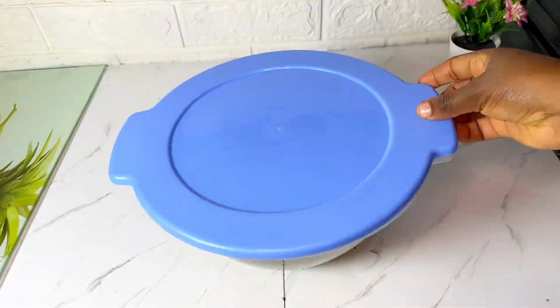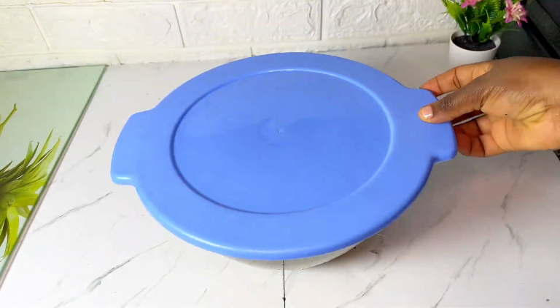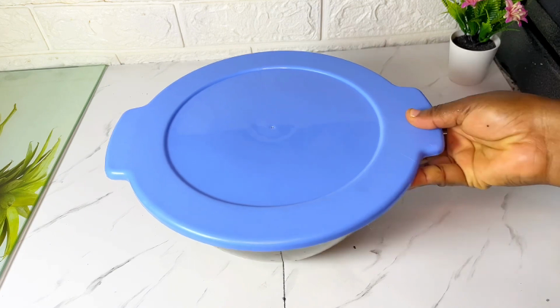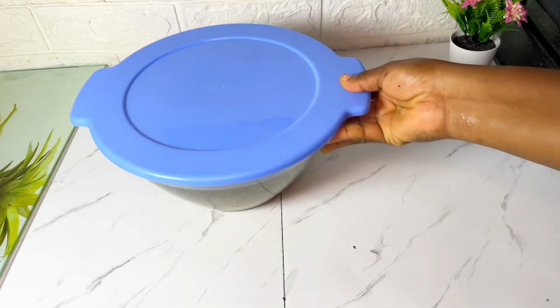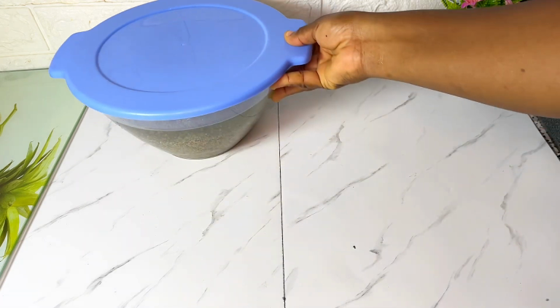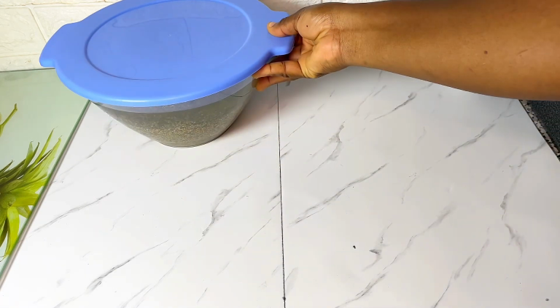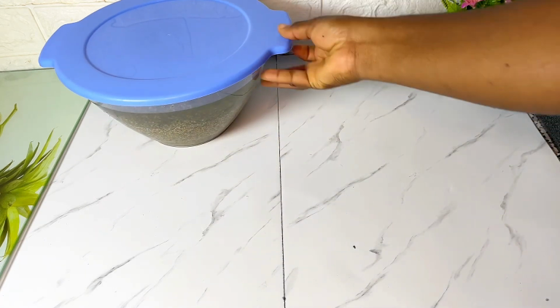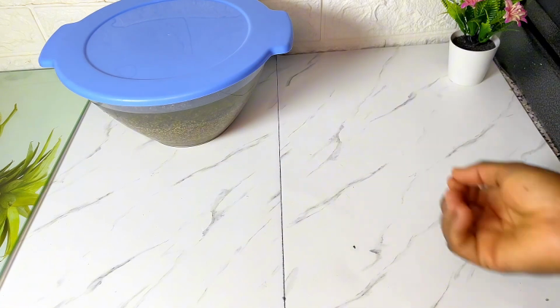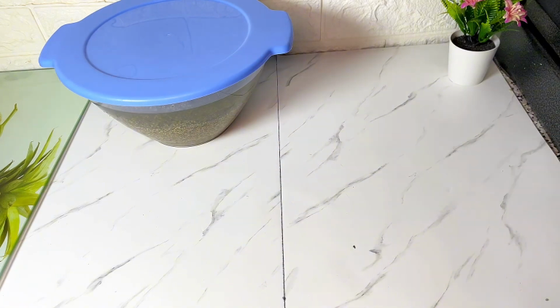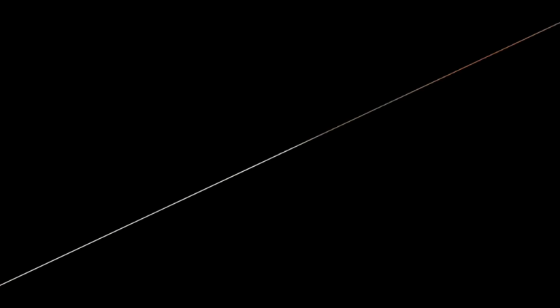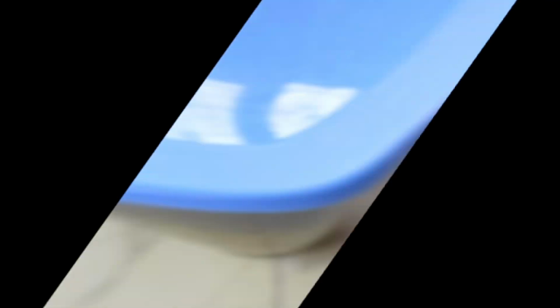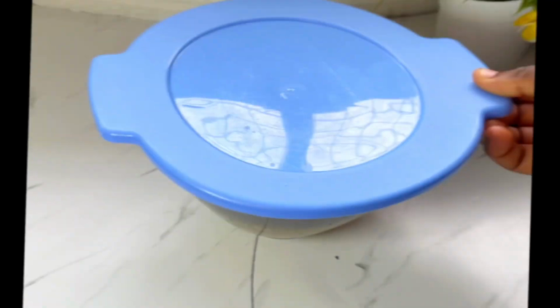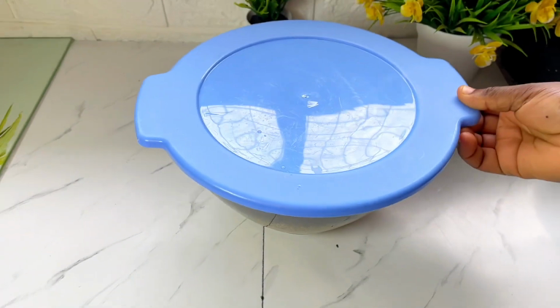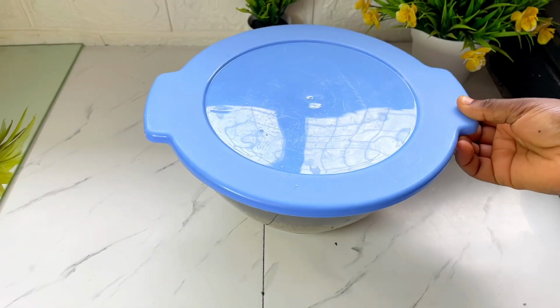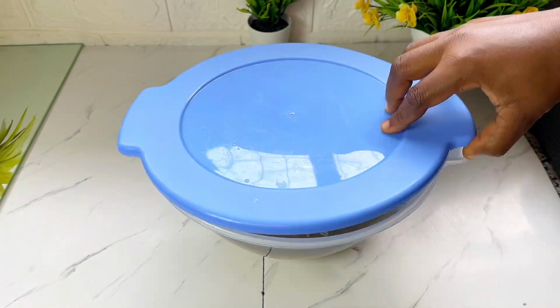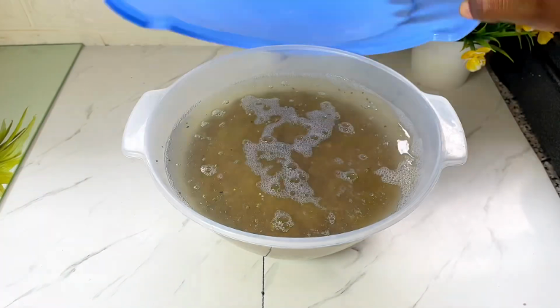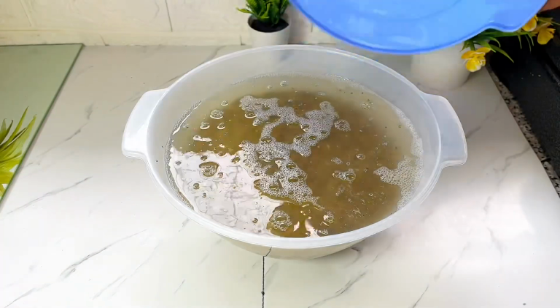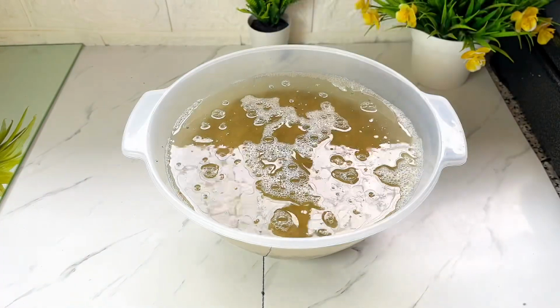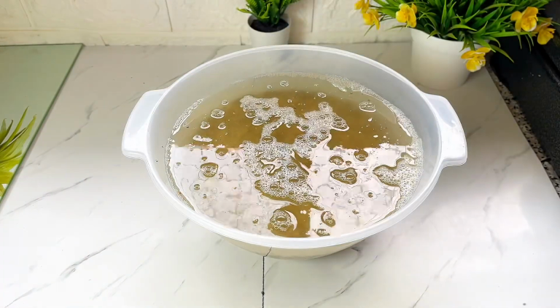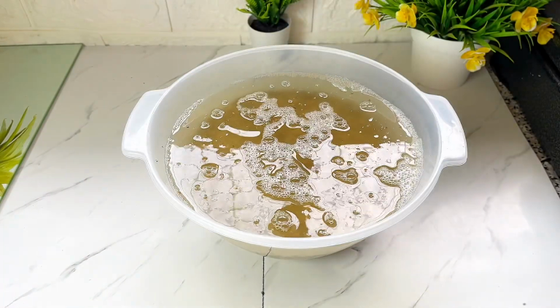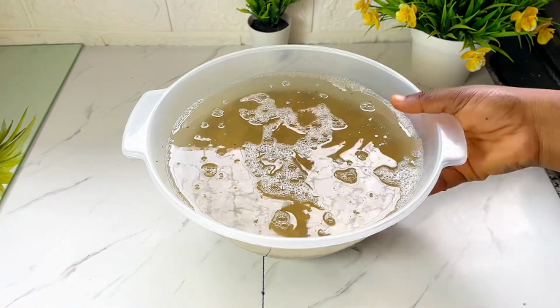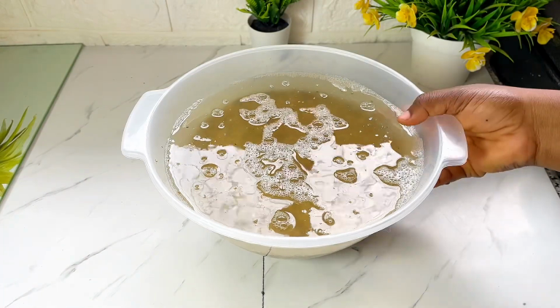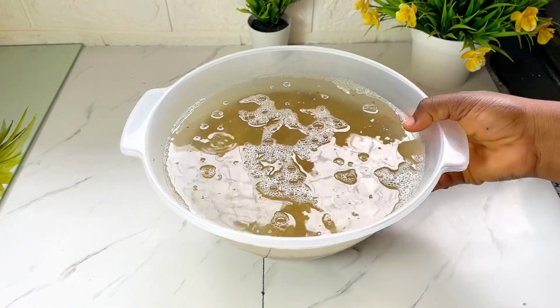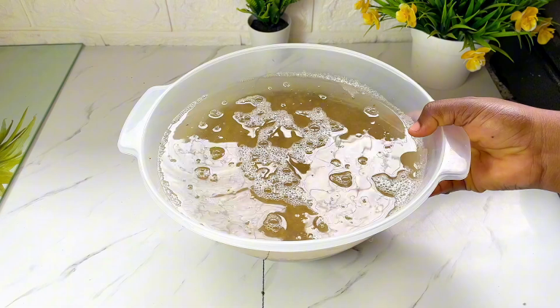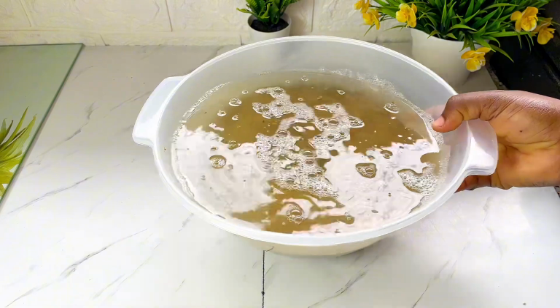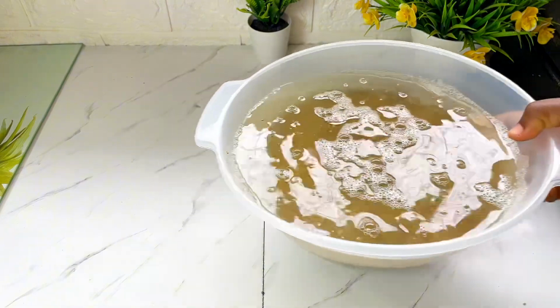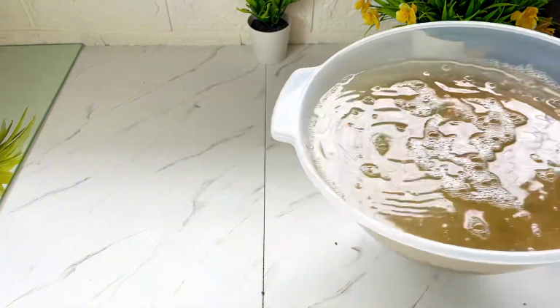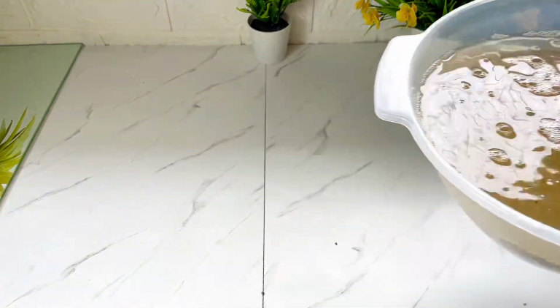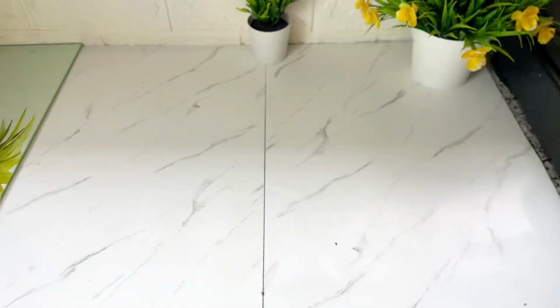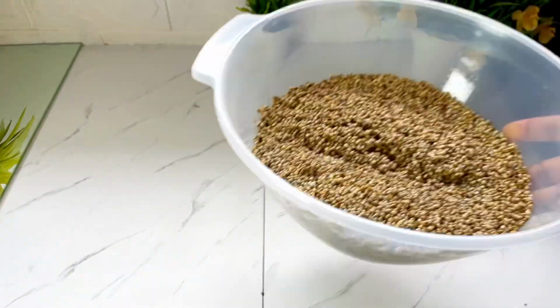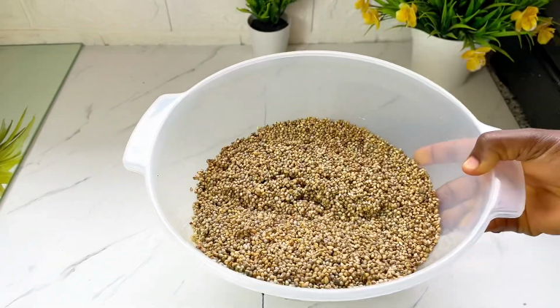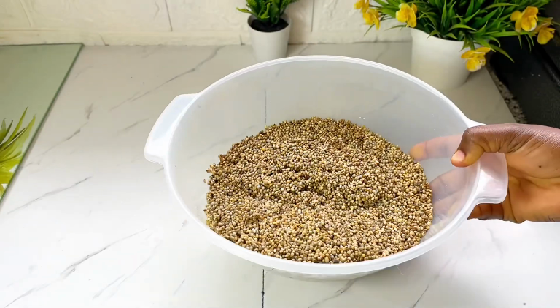Yes, 12 hours — you can do exactly that with yours as well. The next day, I strain the water from it and then wash it again.